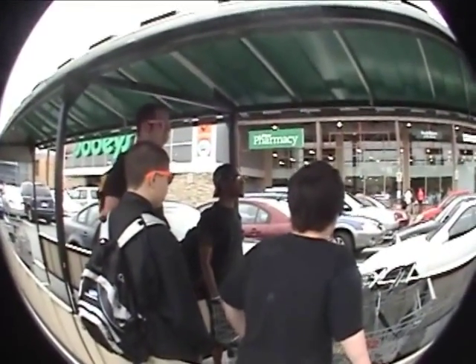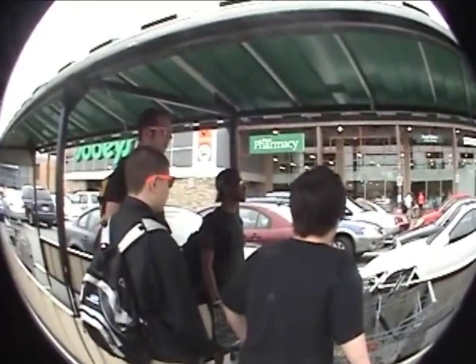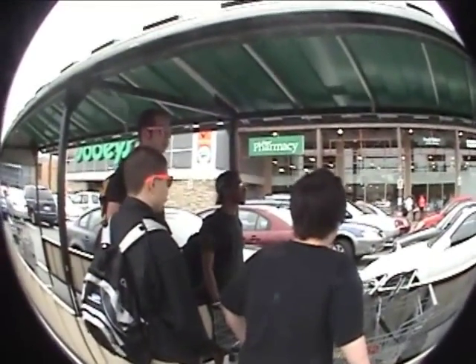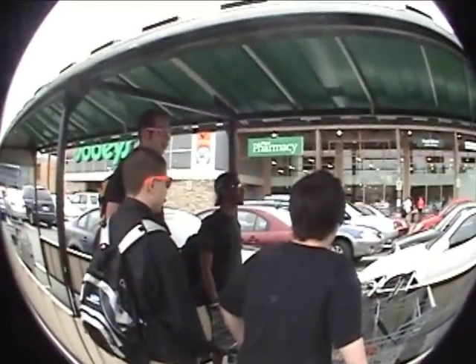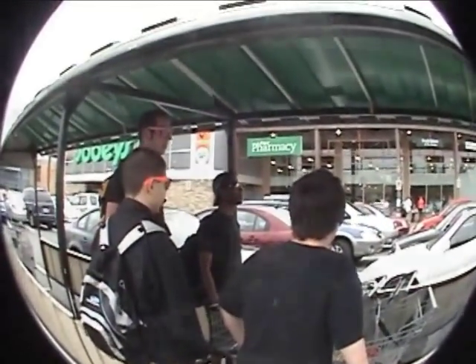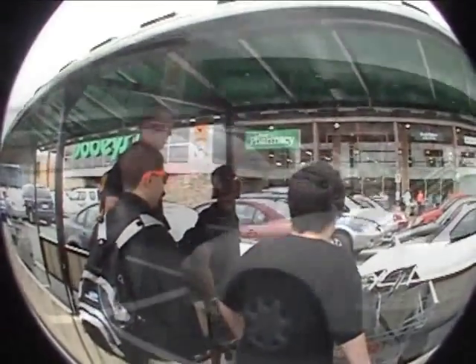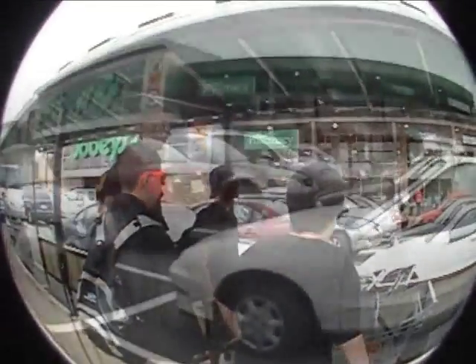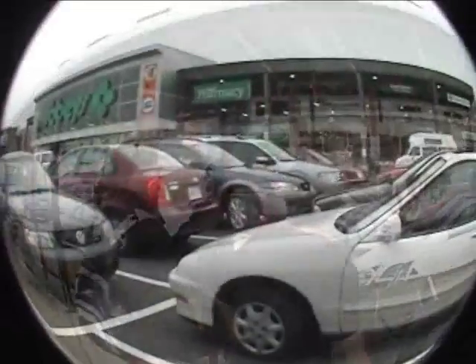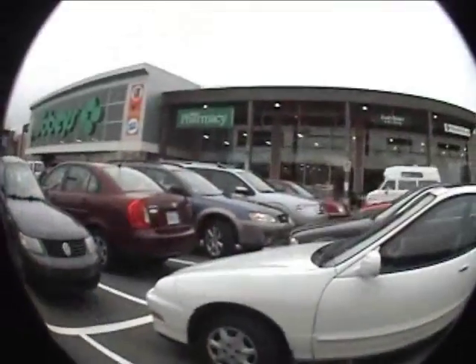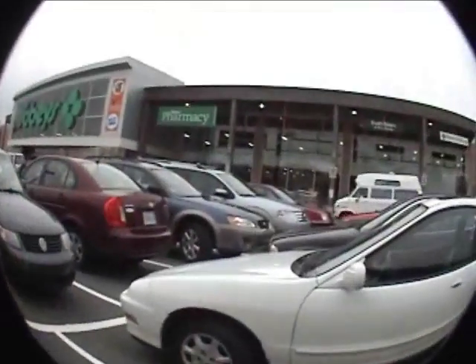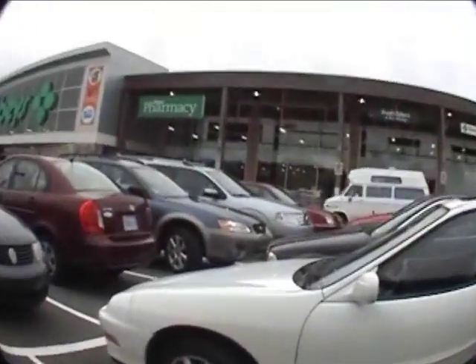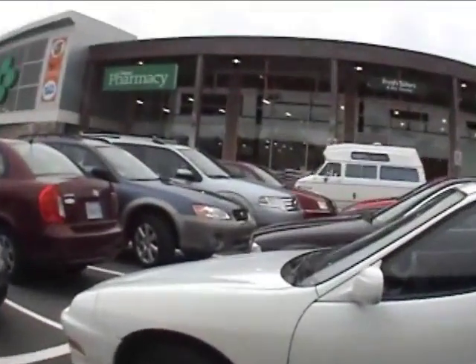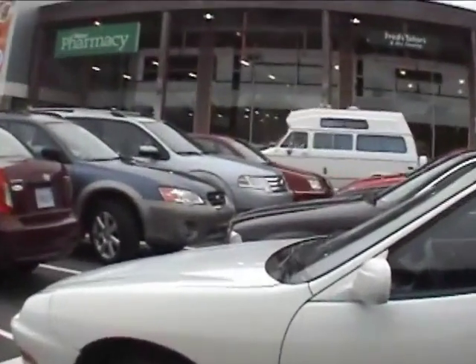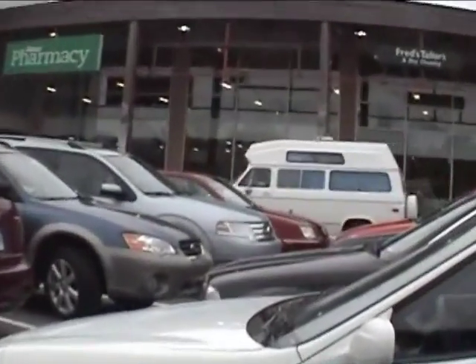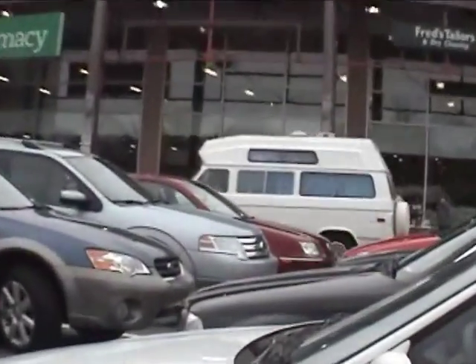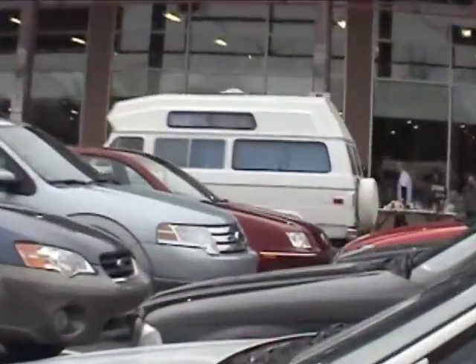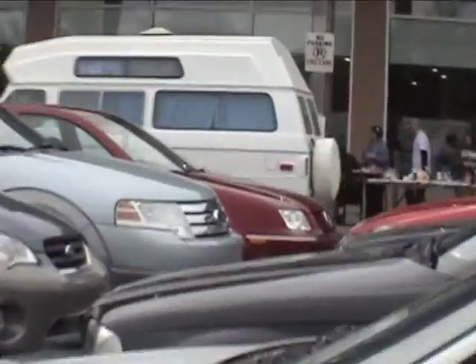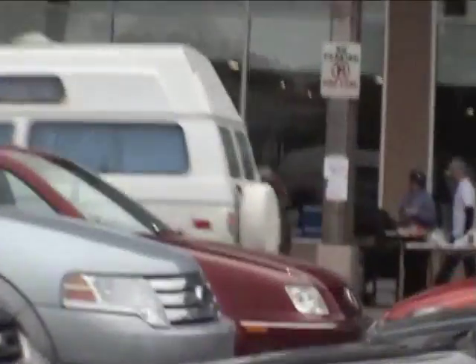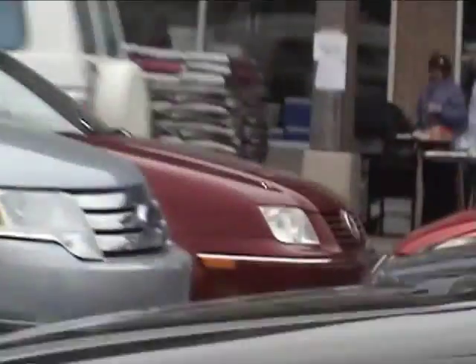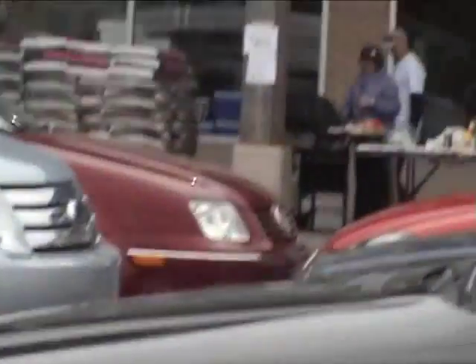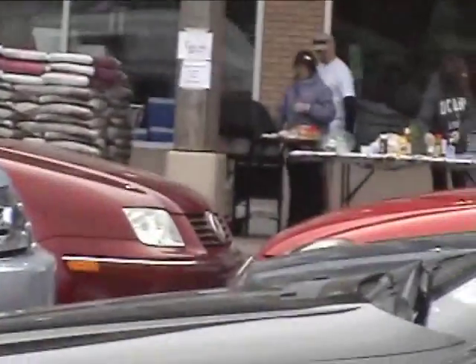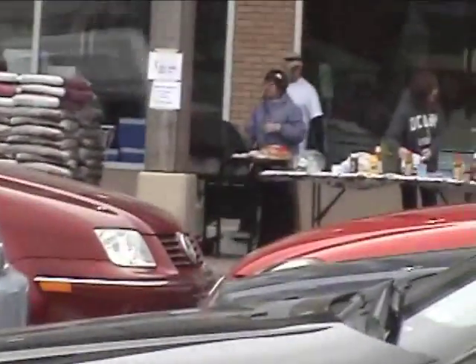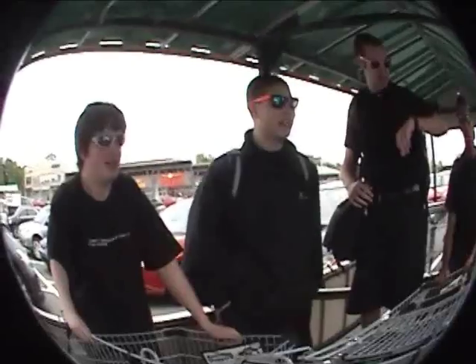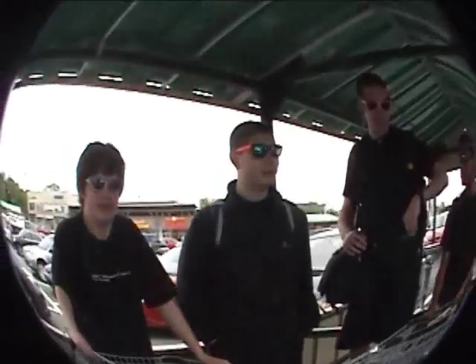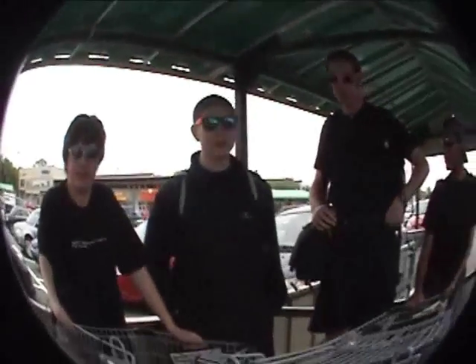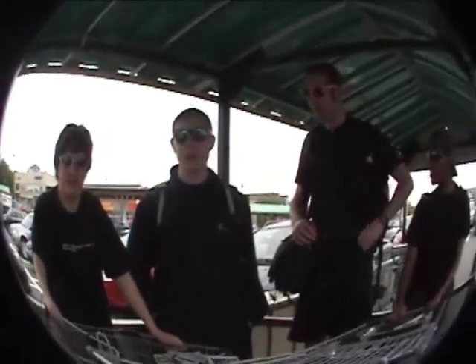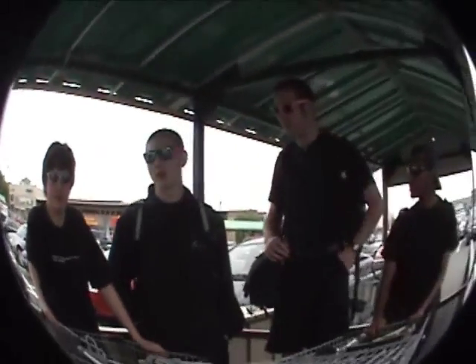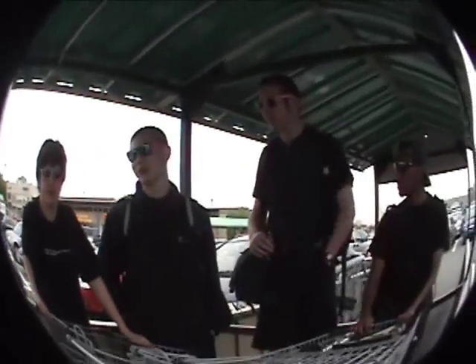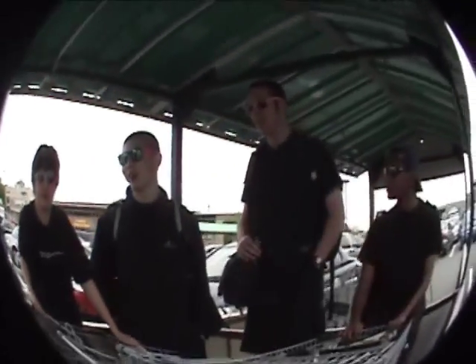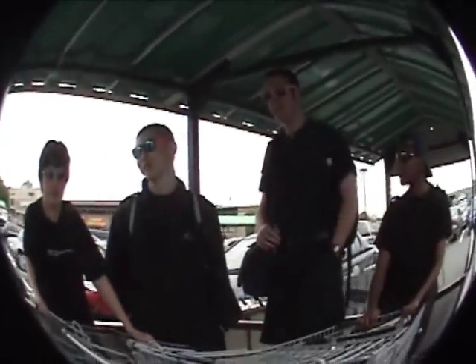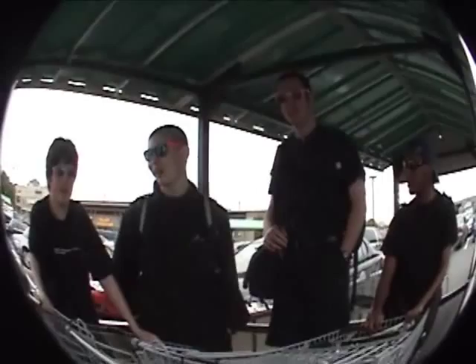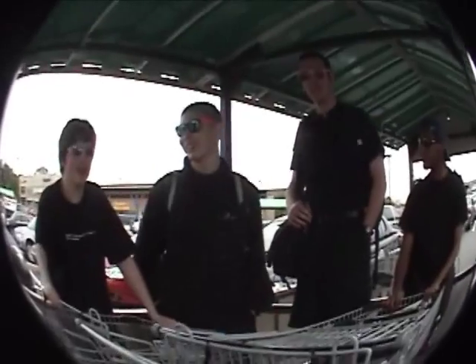There's a barbecue over there — not hungry. Let's go have a hot dog. Yeah, it probably costs money.